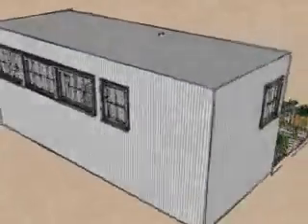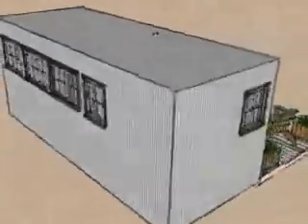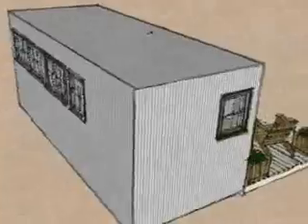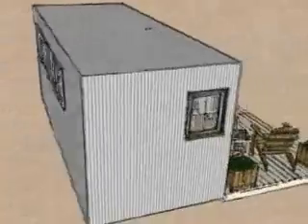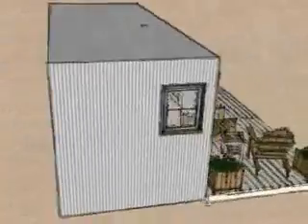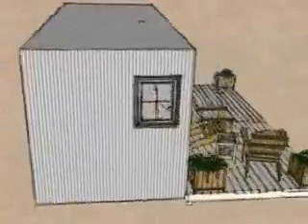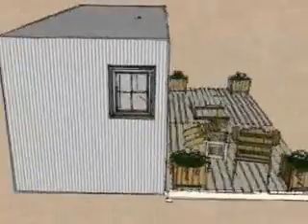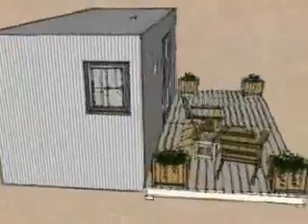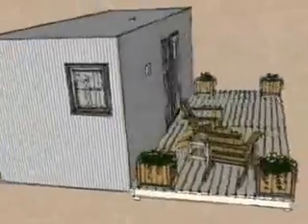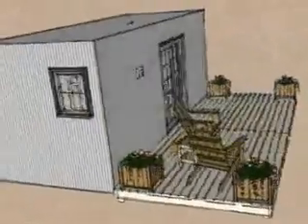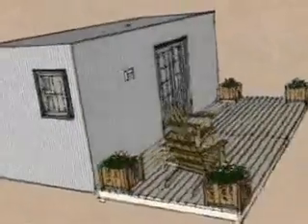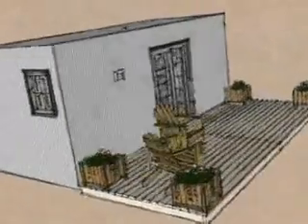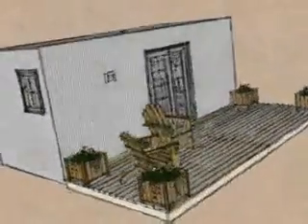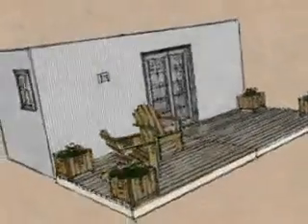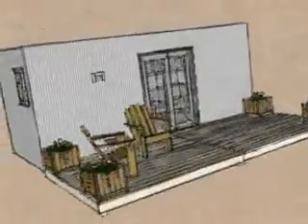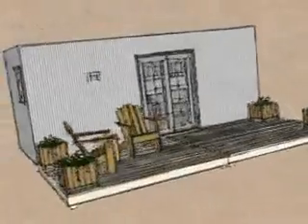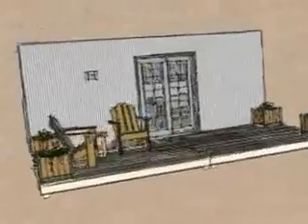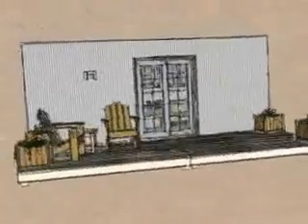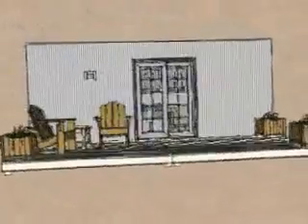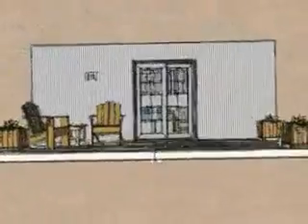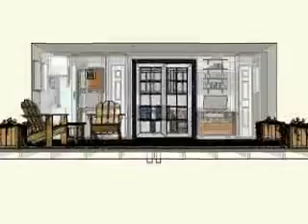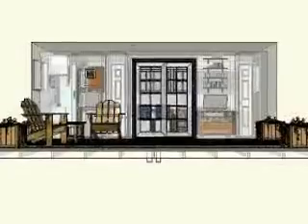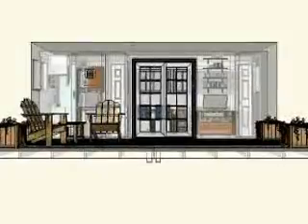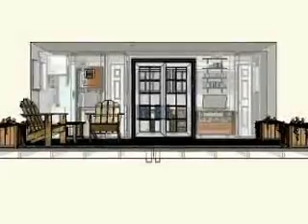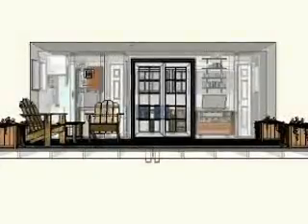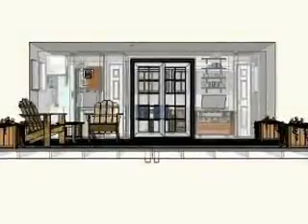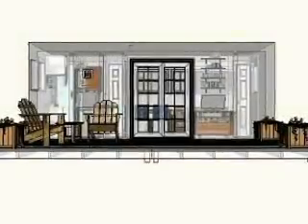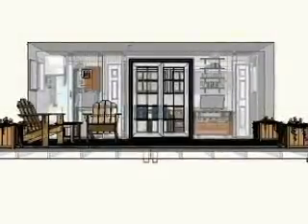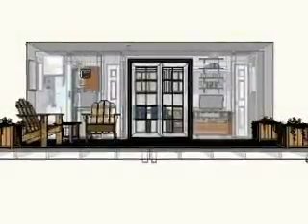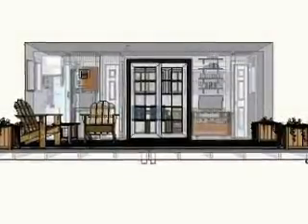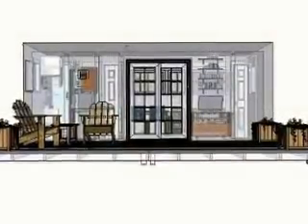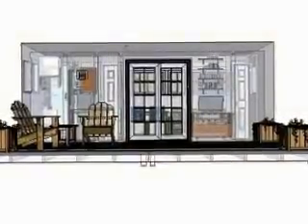I'm going to switch to x-ray view so we can see inside. Then I'm going to rotate it so we can look from the top down and I can explain the layout to you.